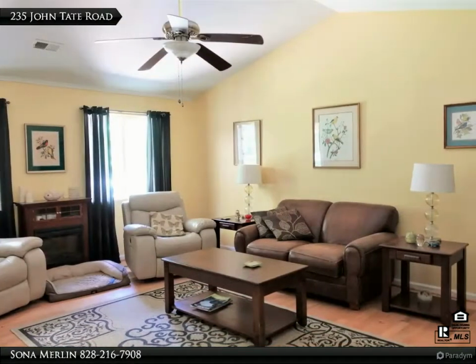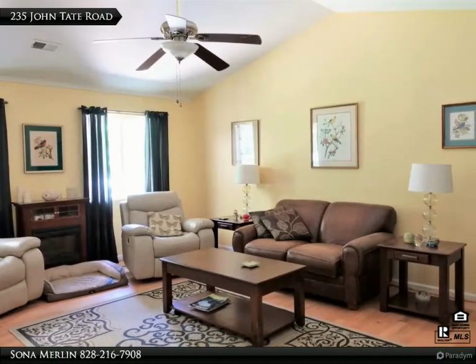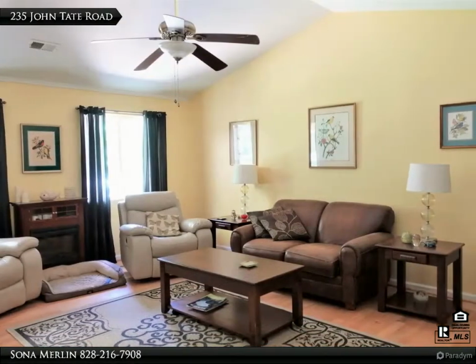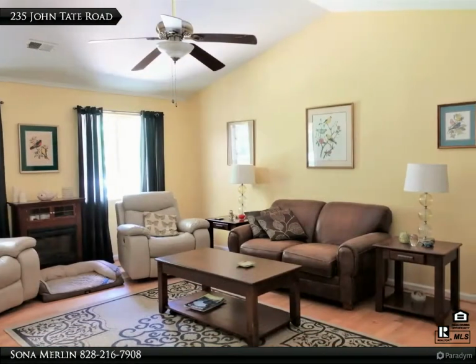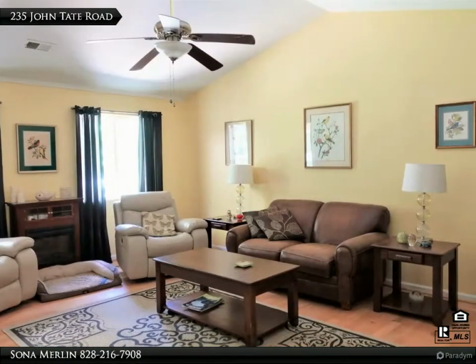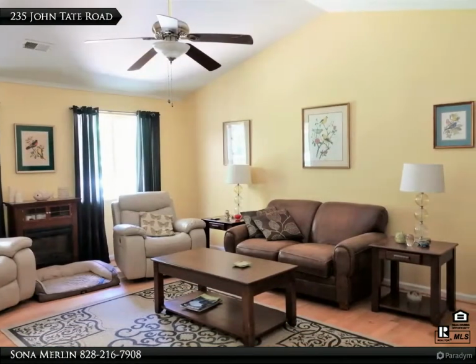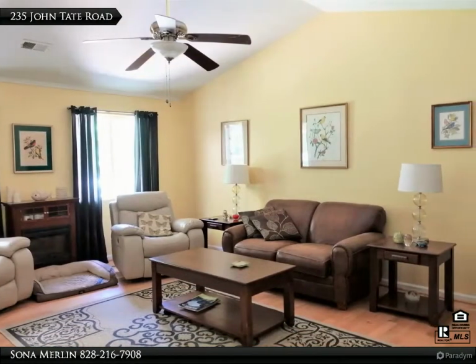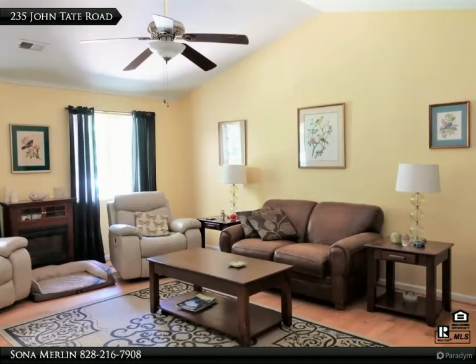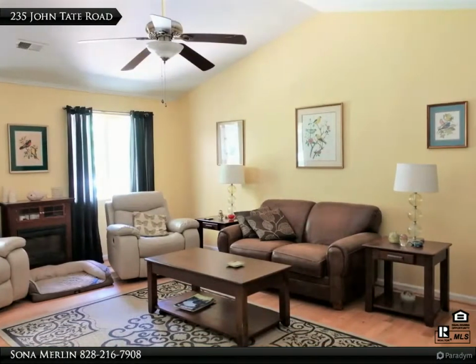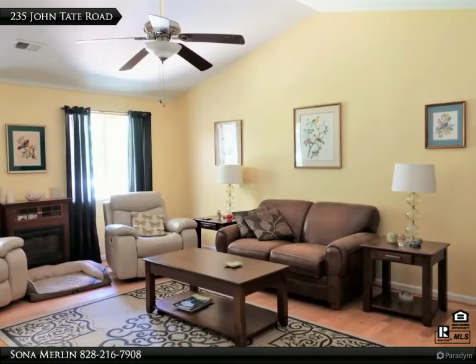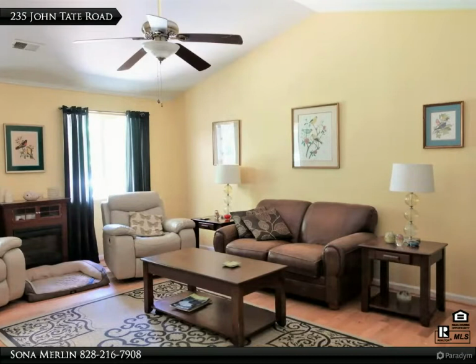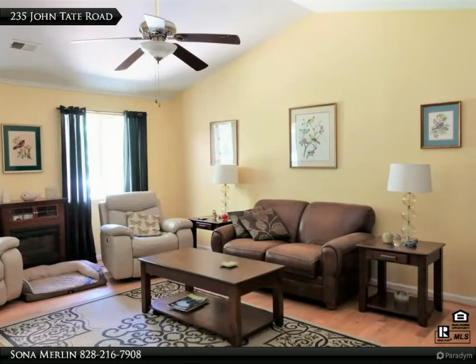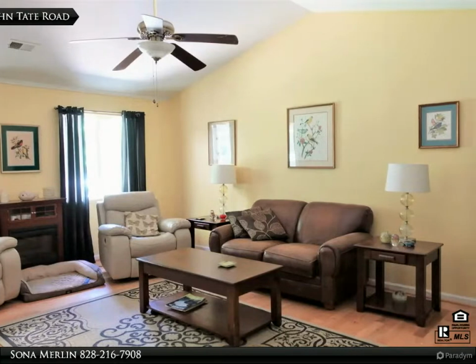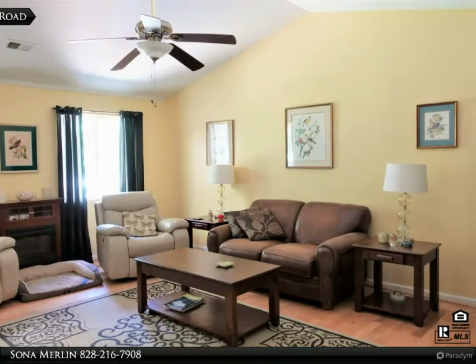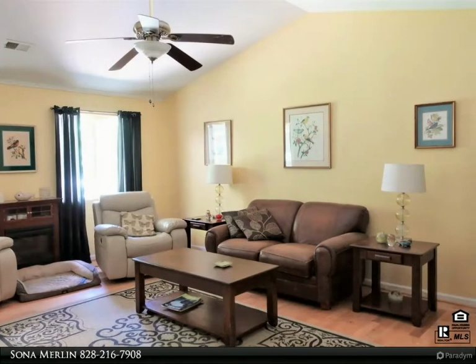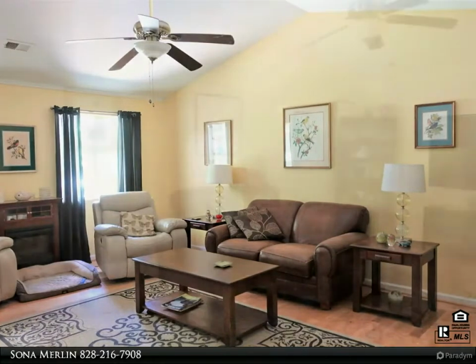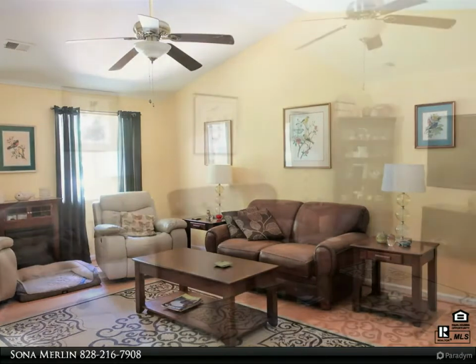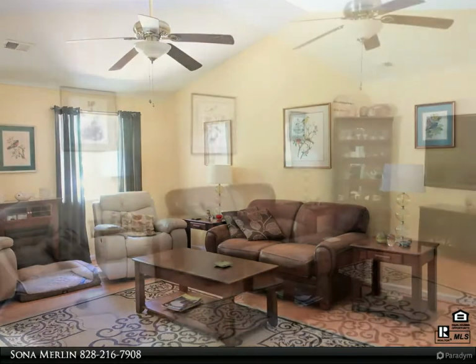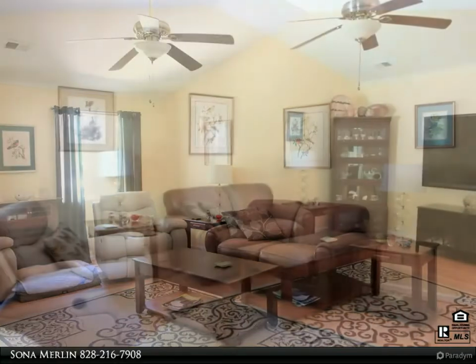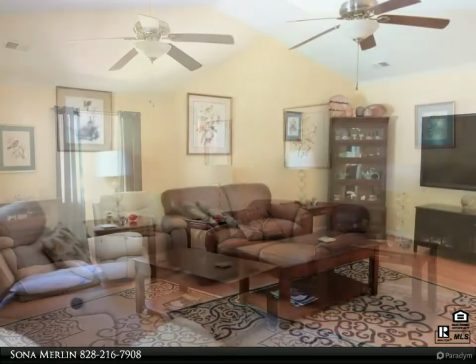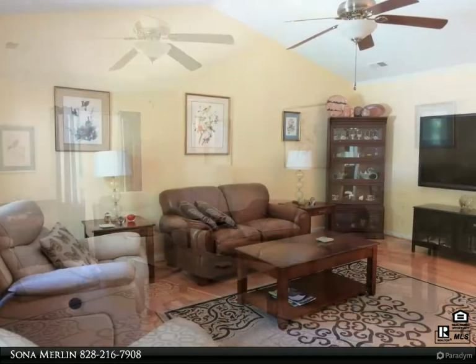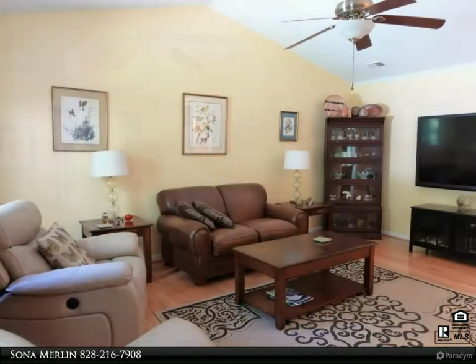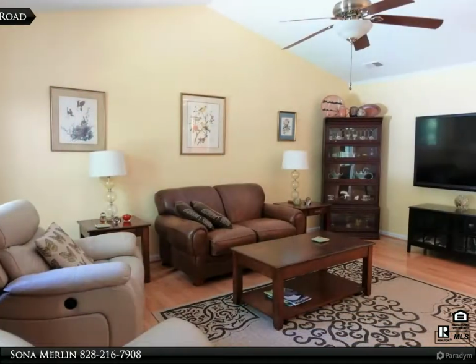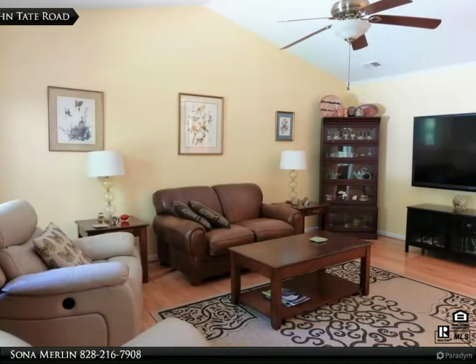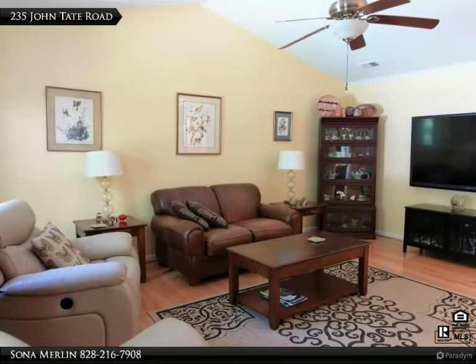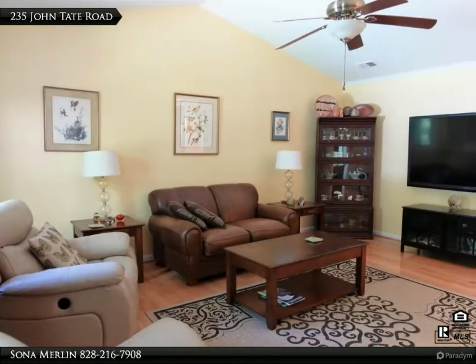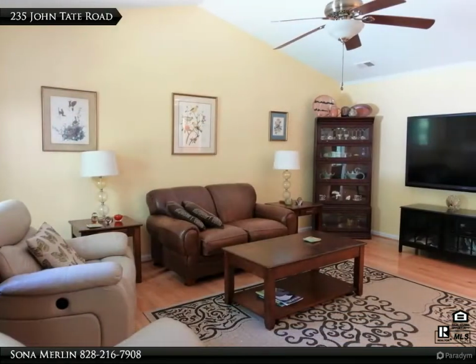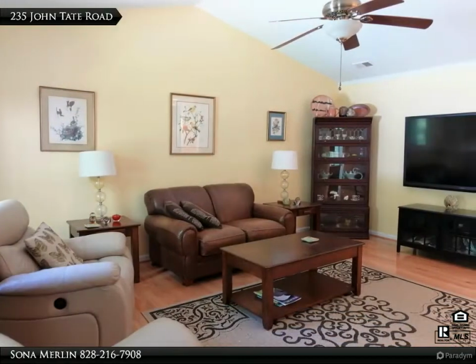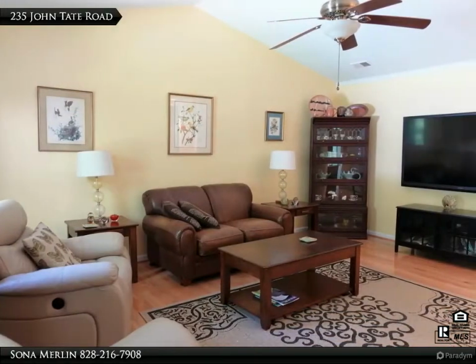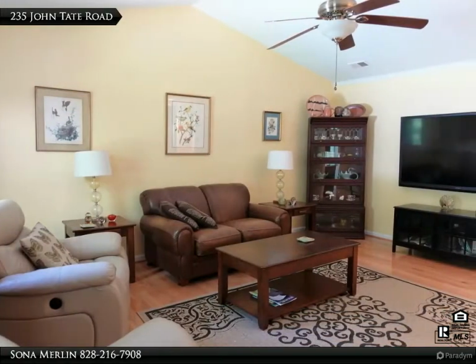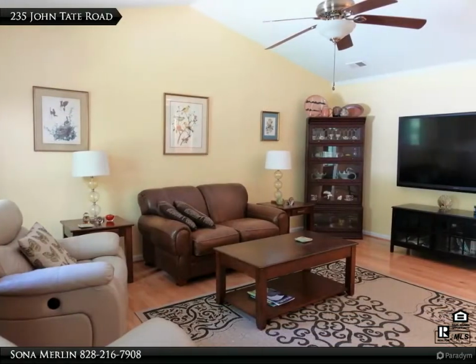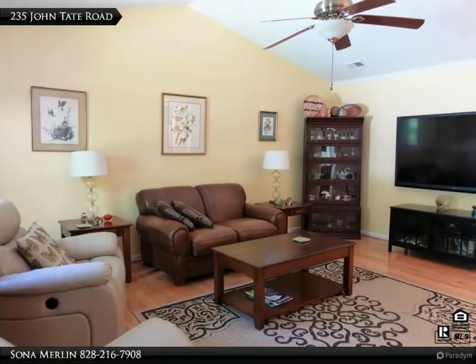Archery range and plenty of yard to frolic and grow on. This home is for the person who wants to be out in the country to enjoy its beauty and solitude.